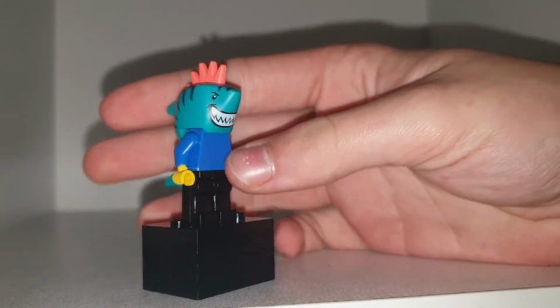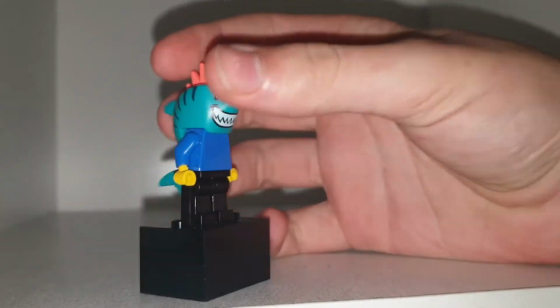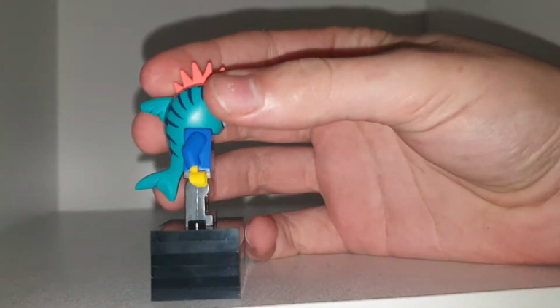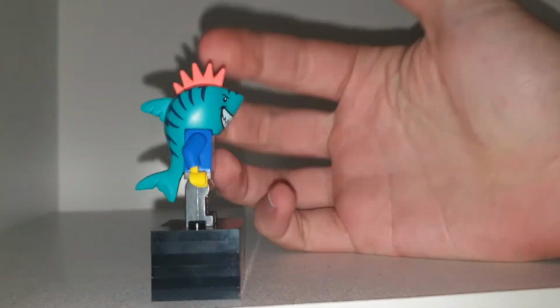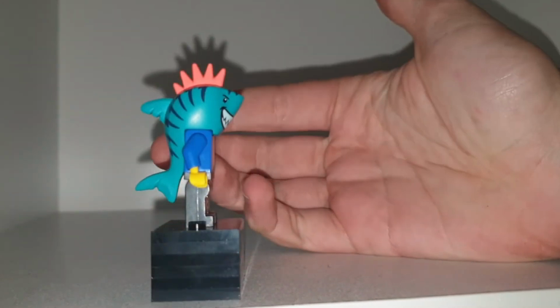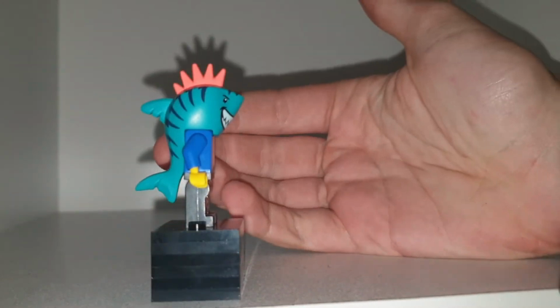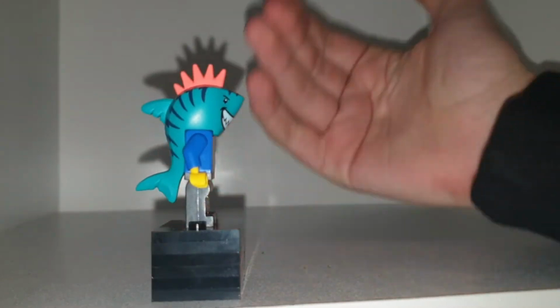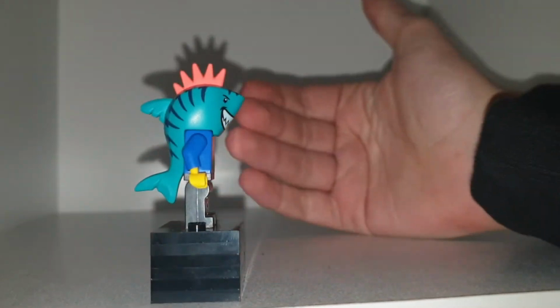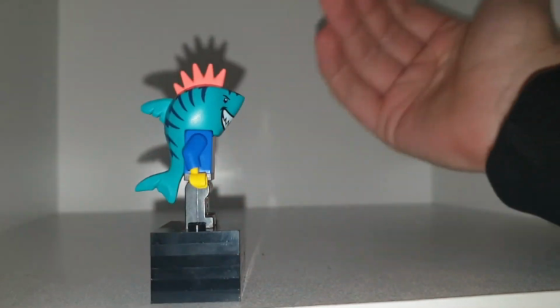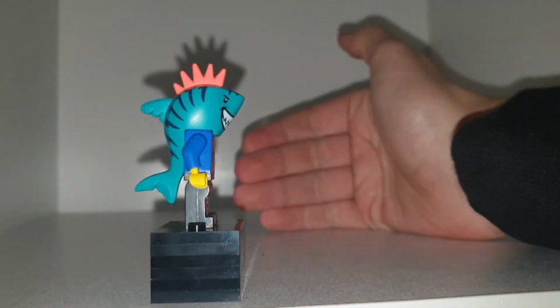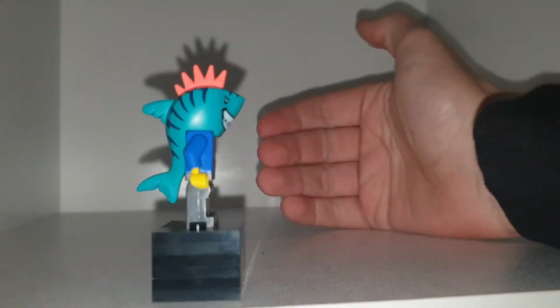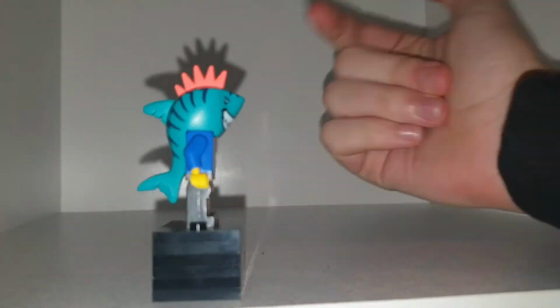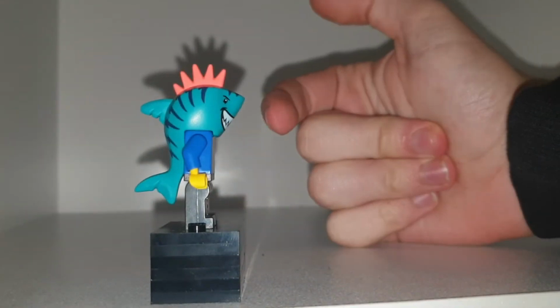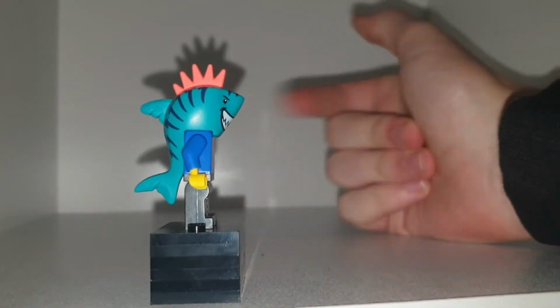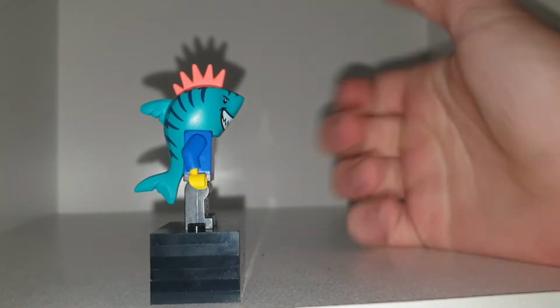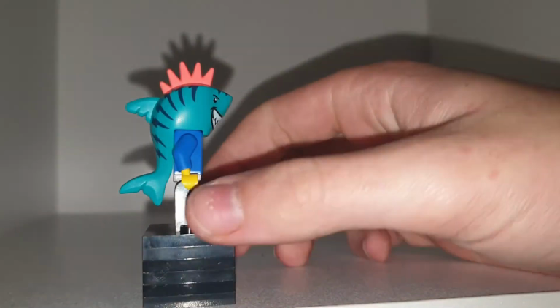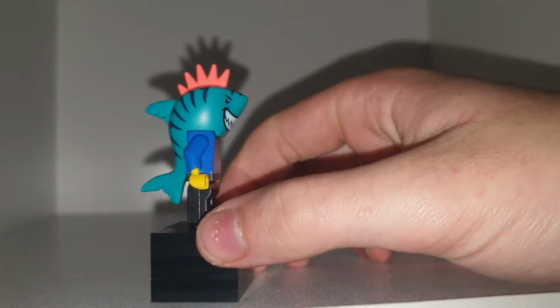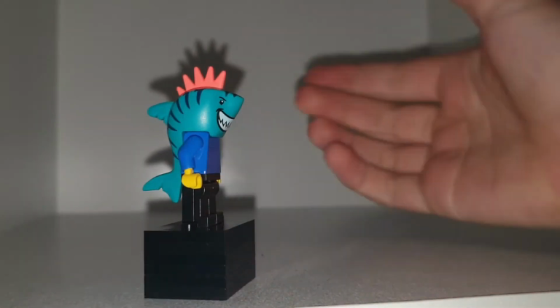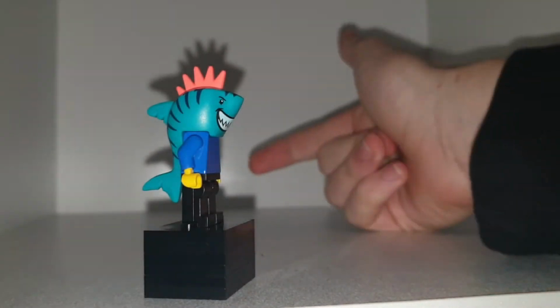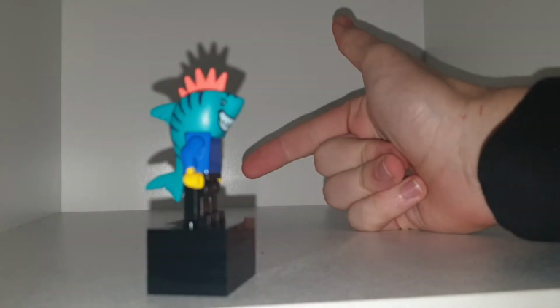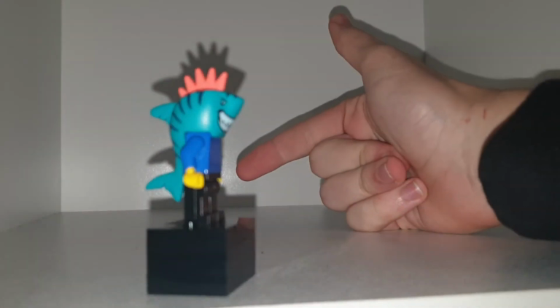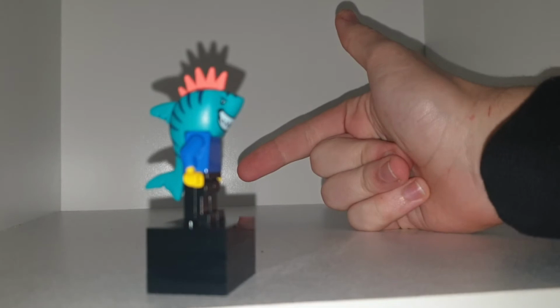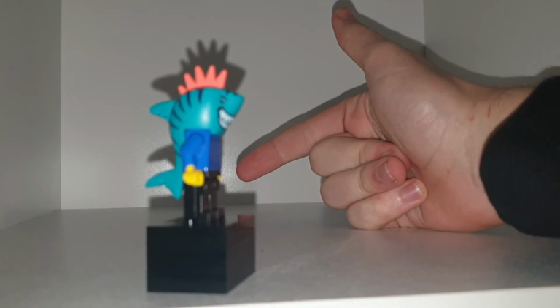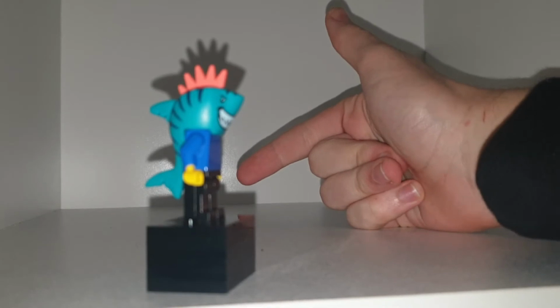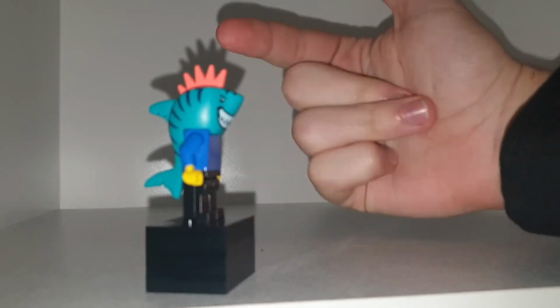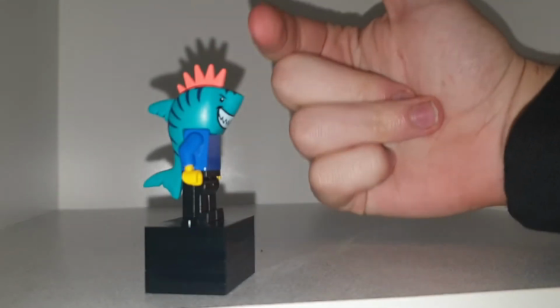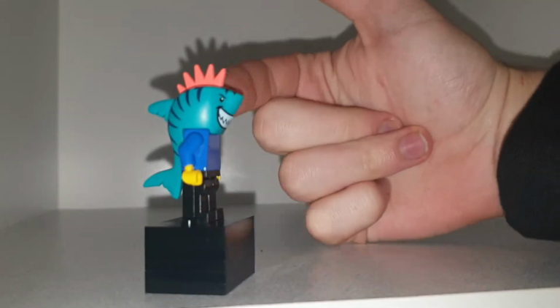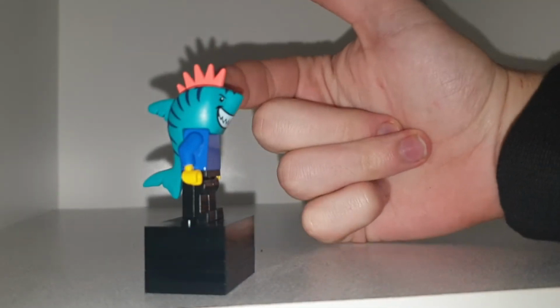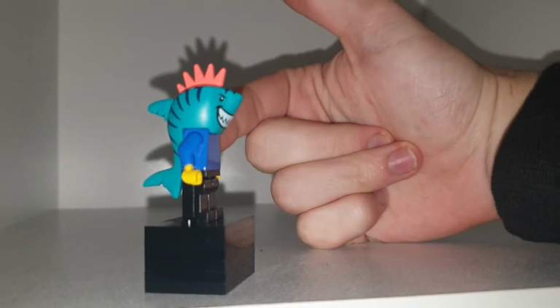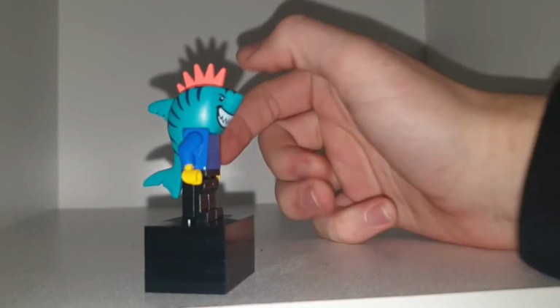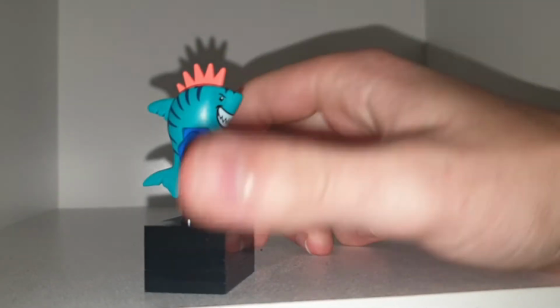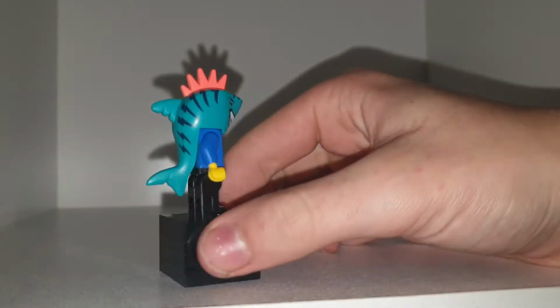I also imagine him with a mohawk, because that would be just cool. Plus, it's the only shark piece I have. I could have used the other one, though.